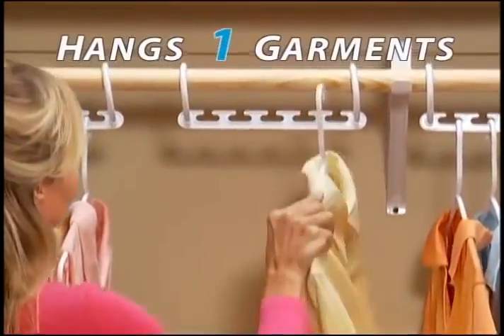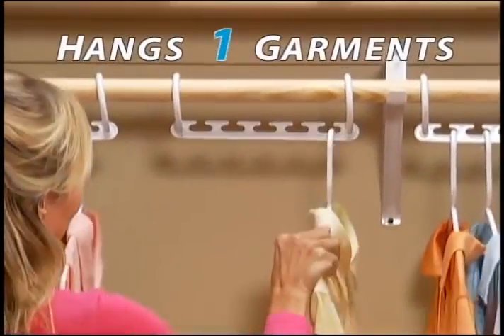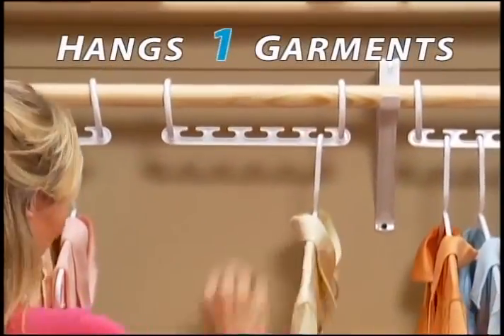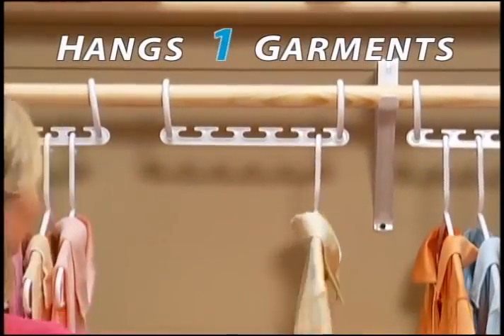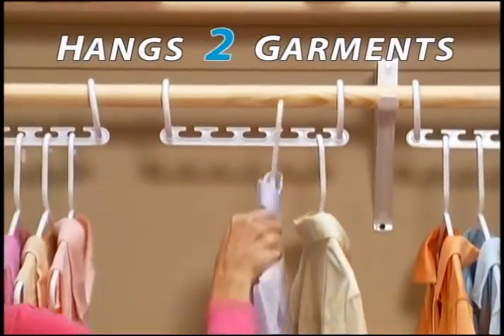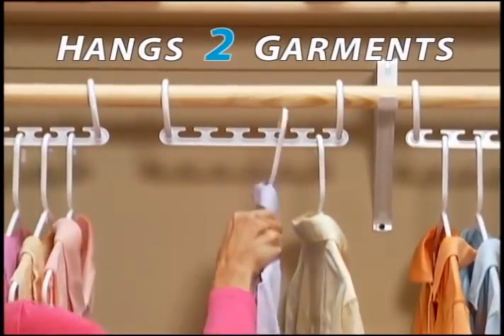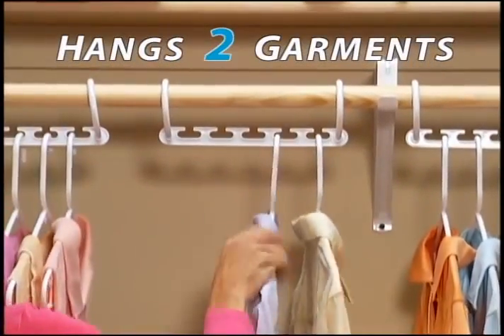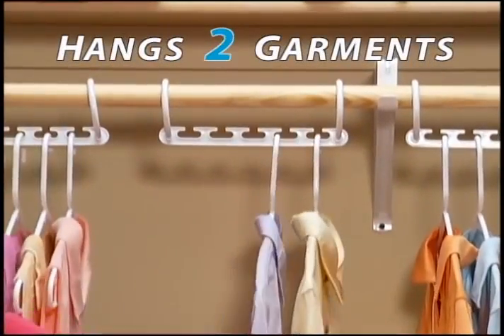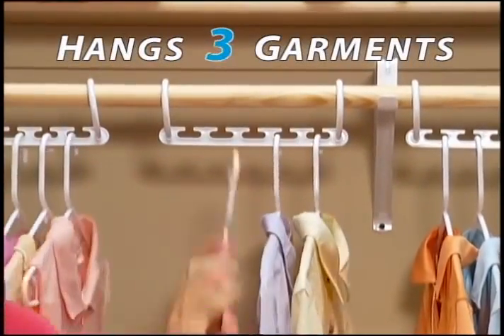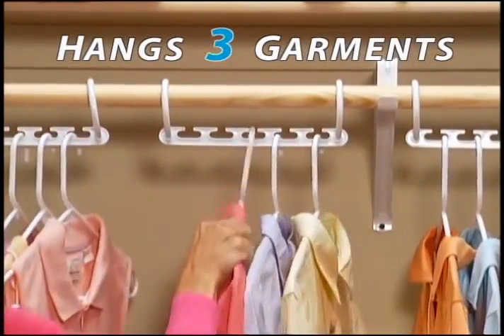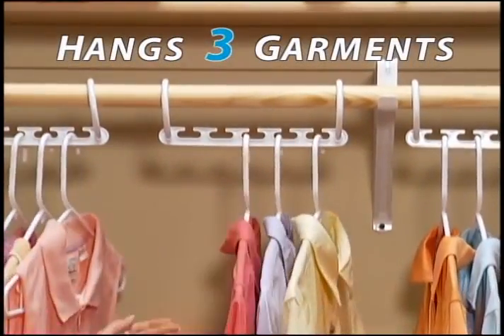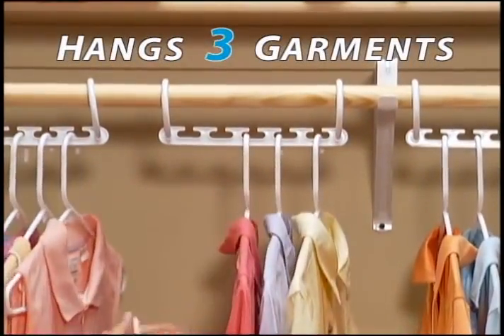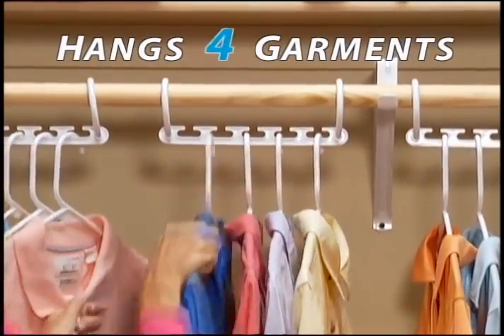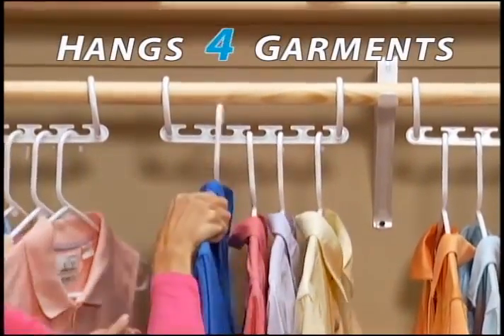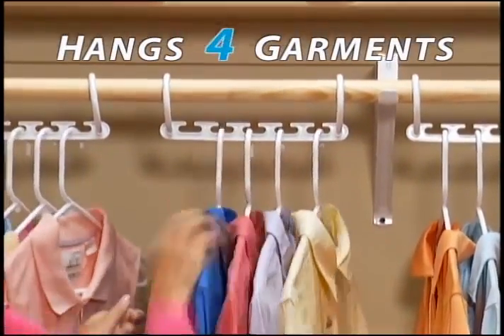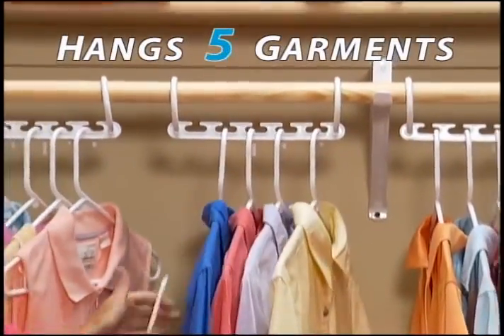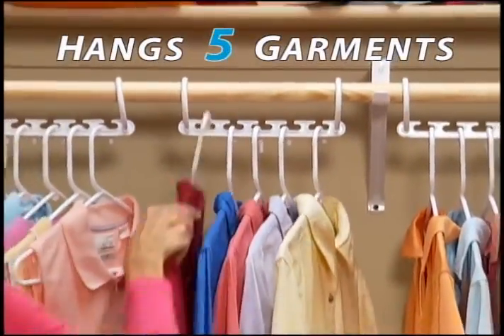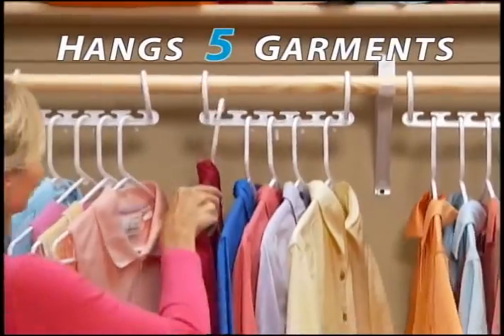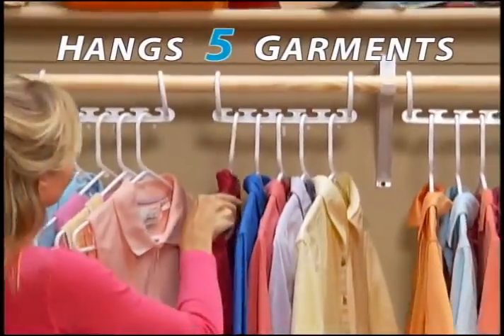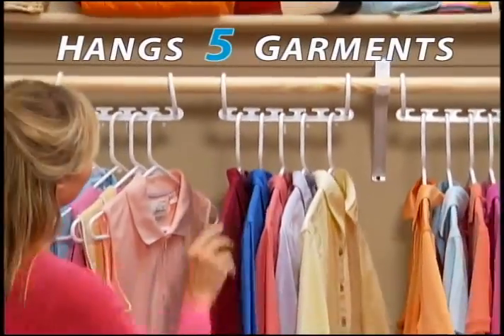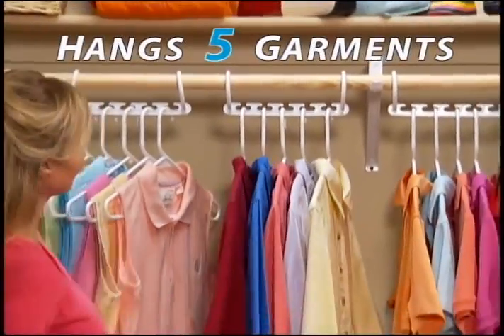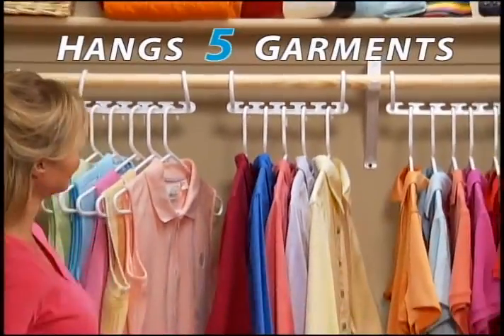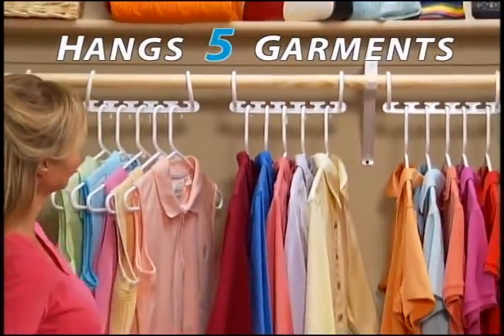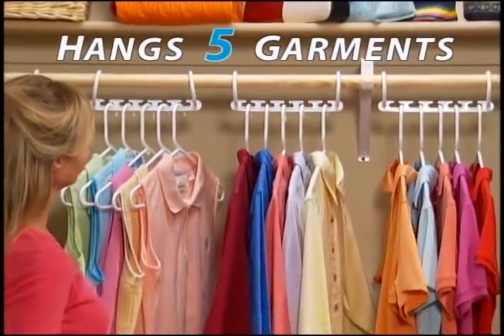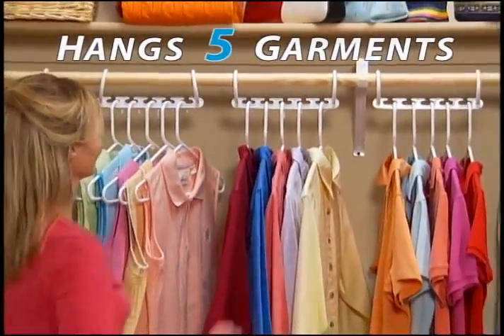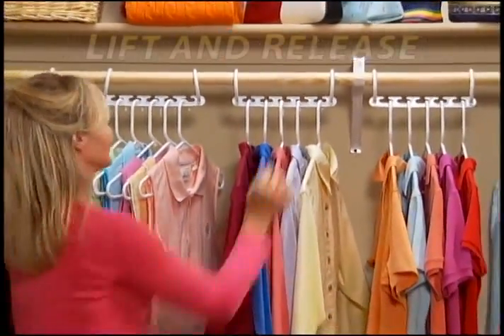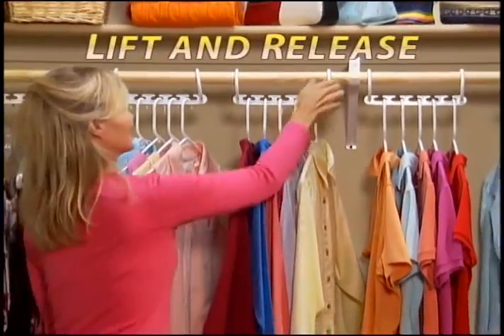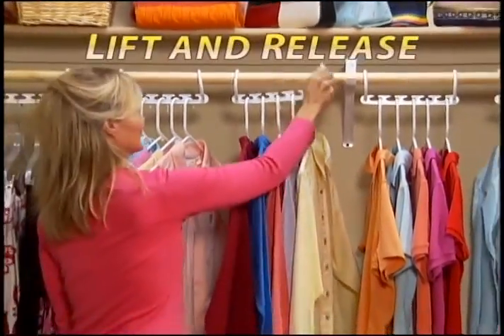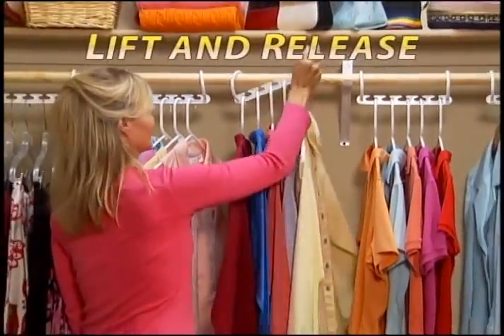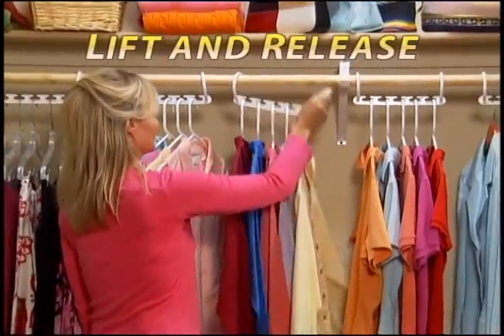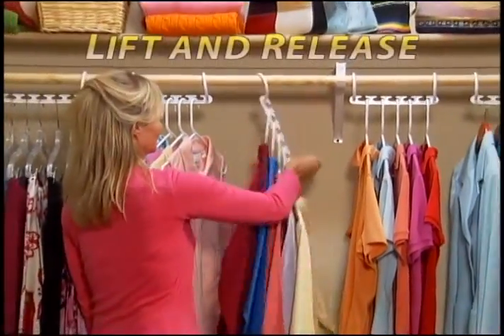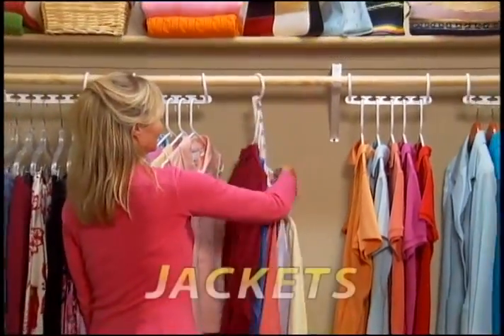Place up to 1, 2, 3, 4, 5 garments in the open slots. Lift and release.